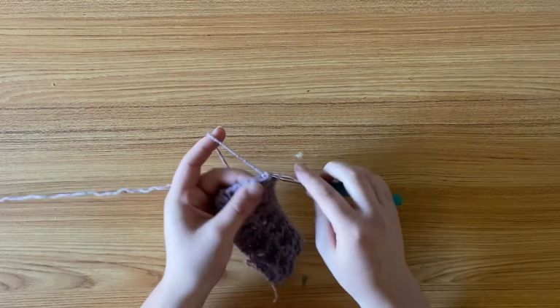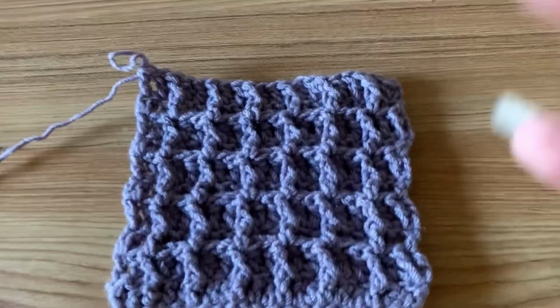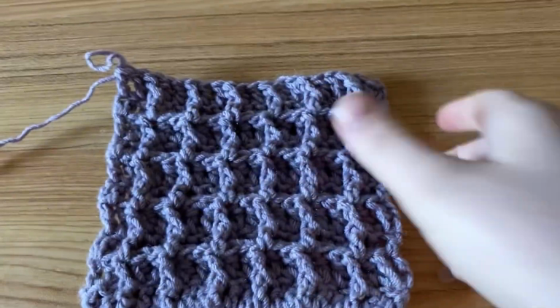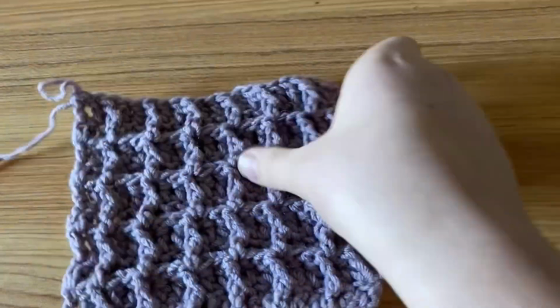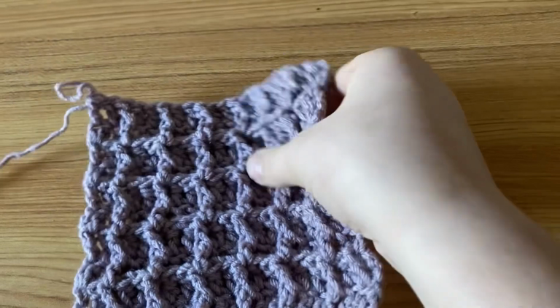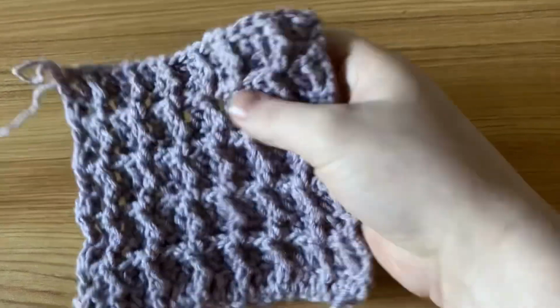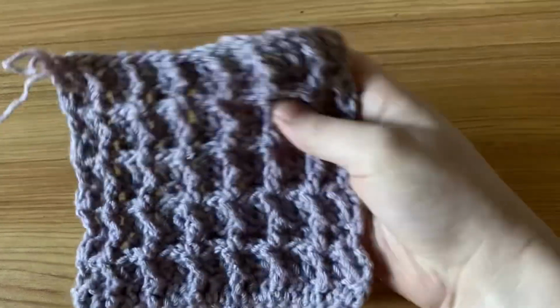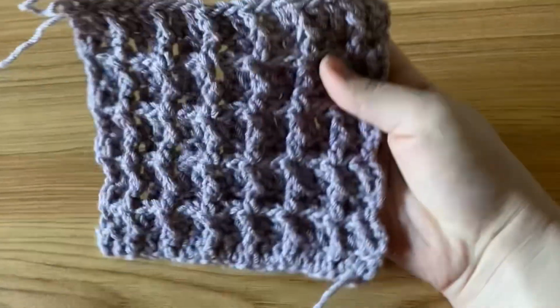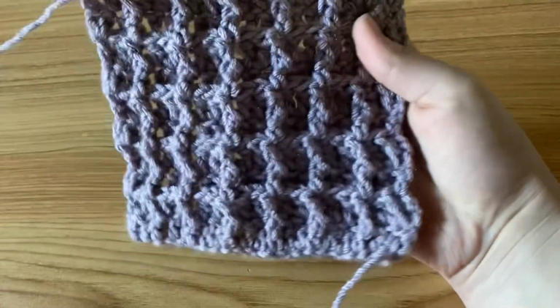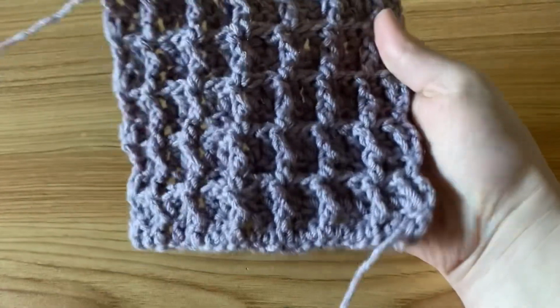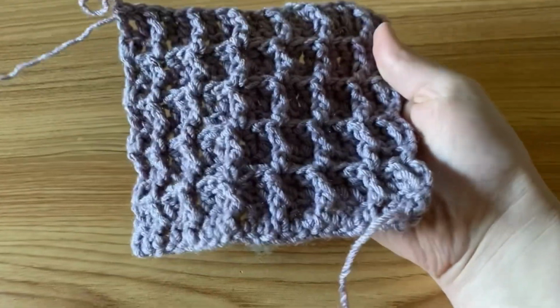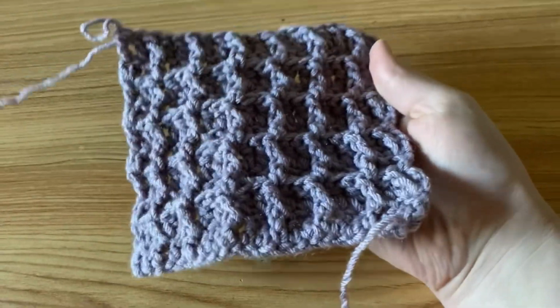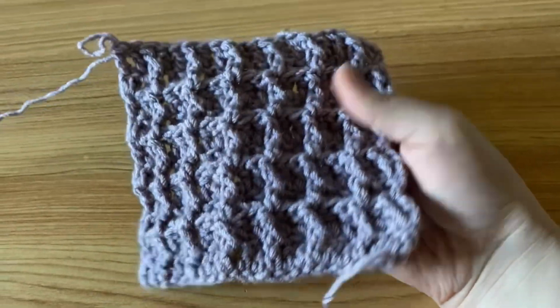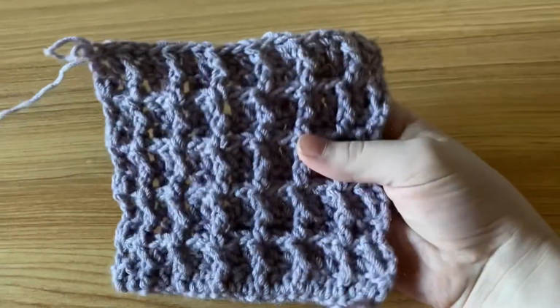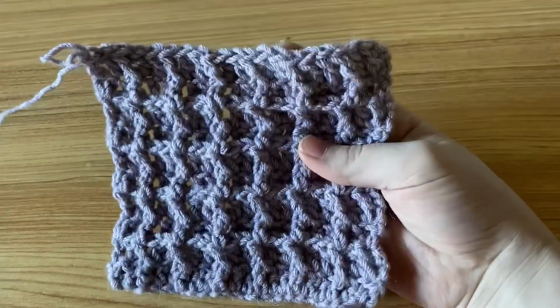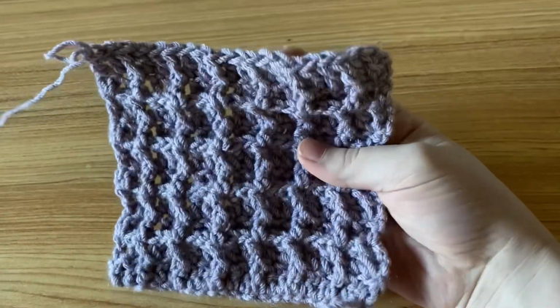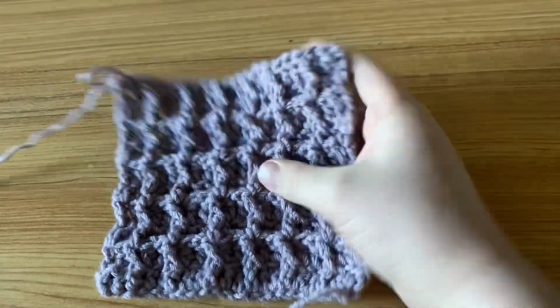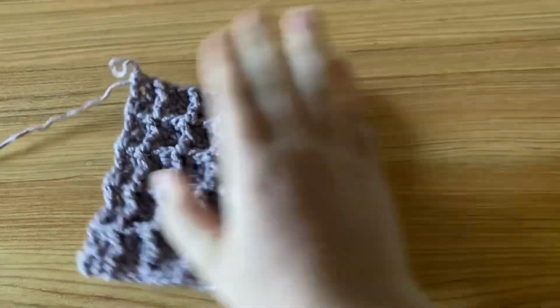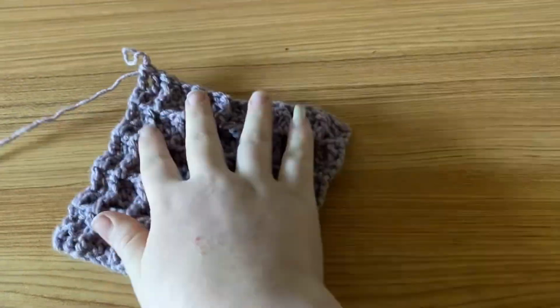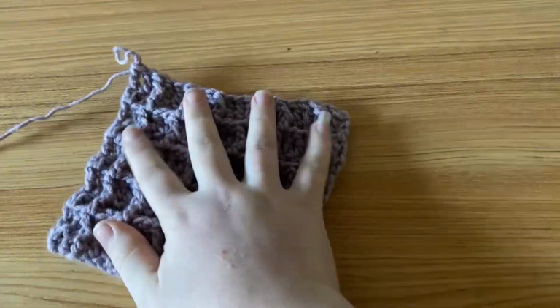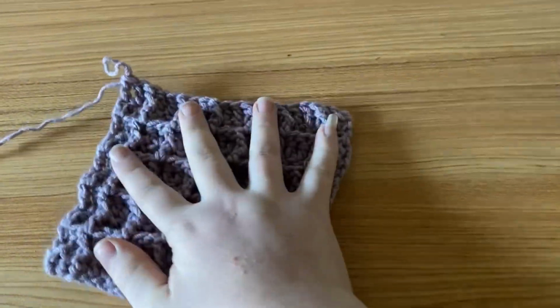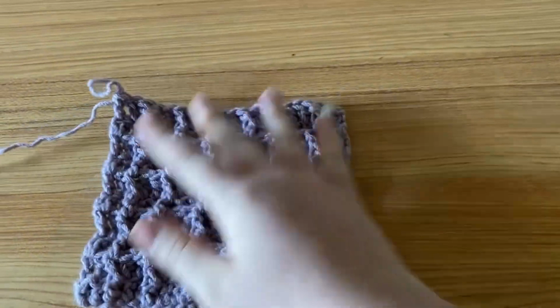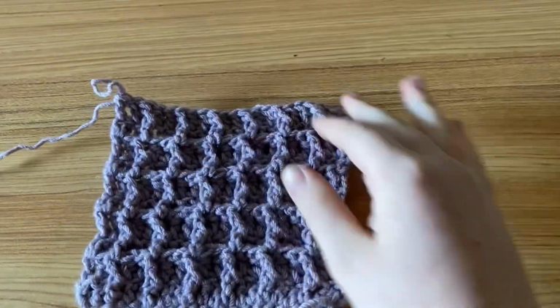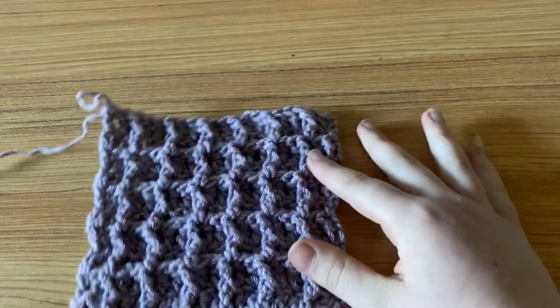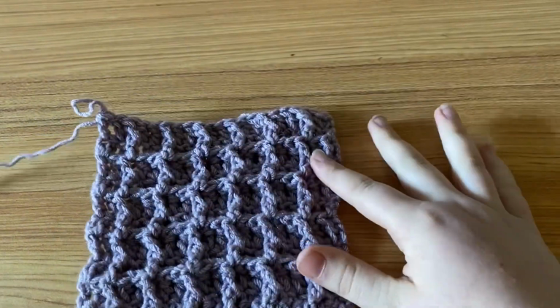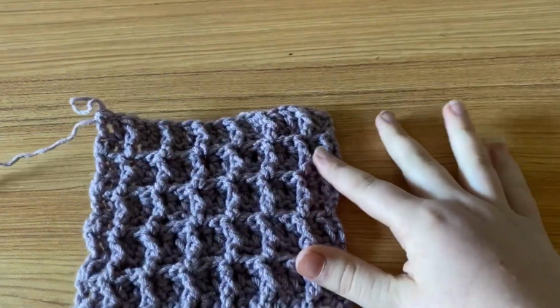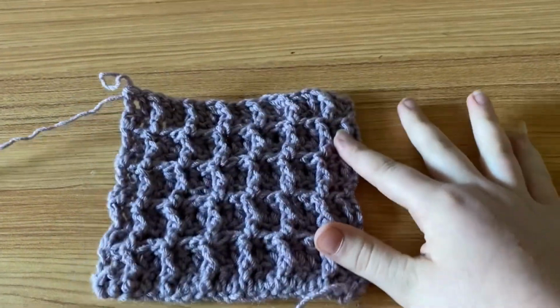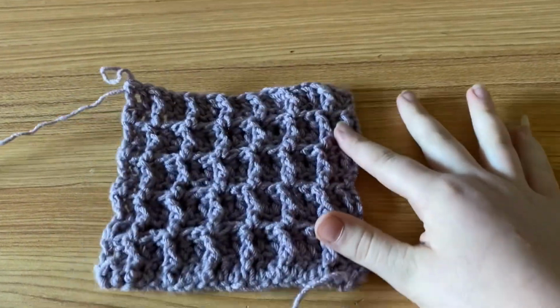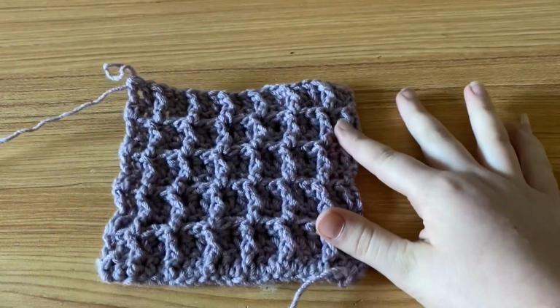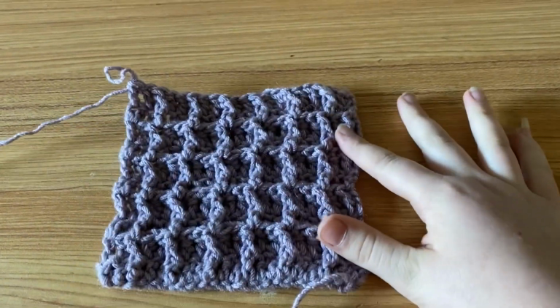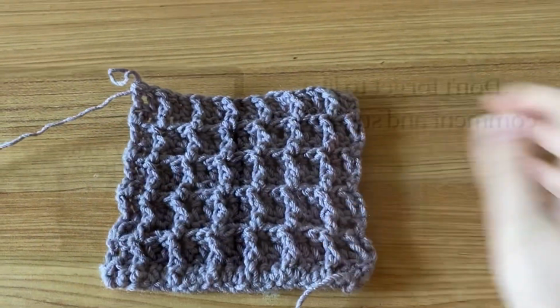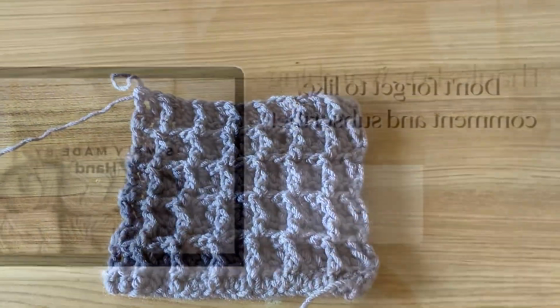I hope this video helped you out and learn how to do the waffle stitch, and I will see you next time!